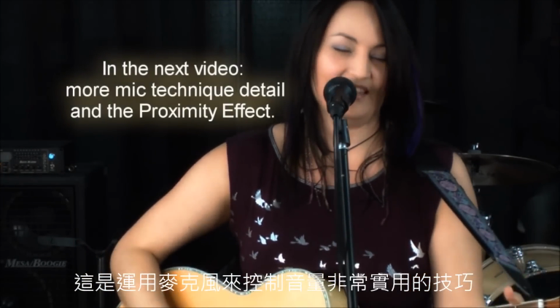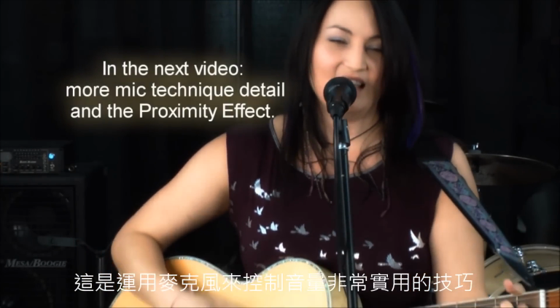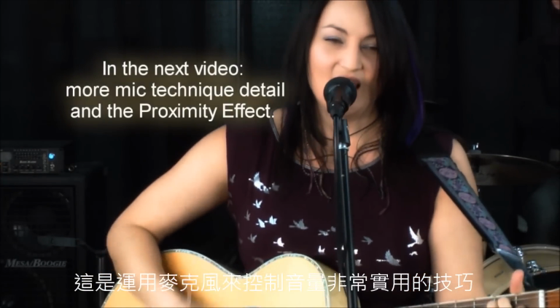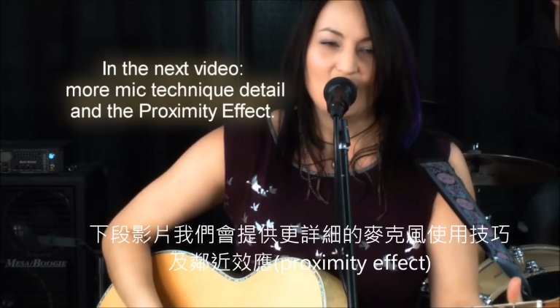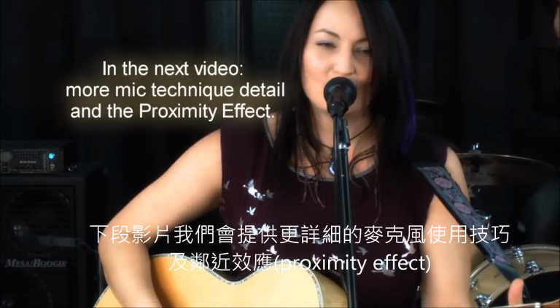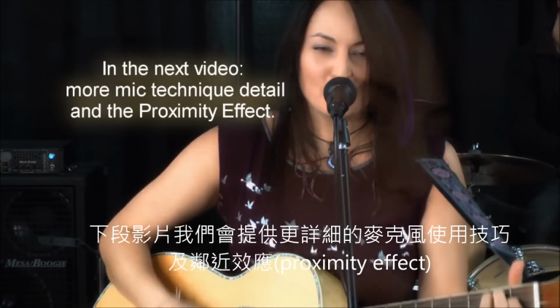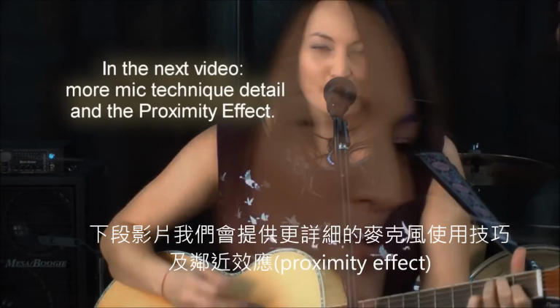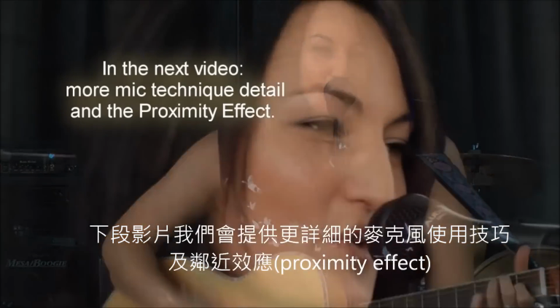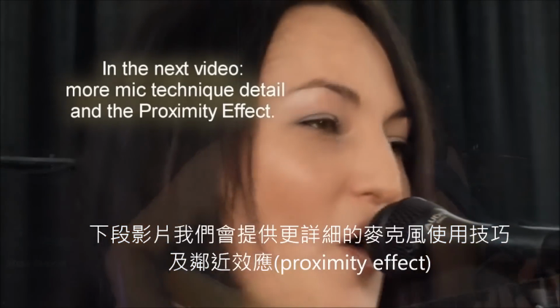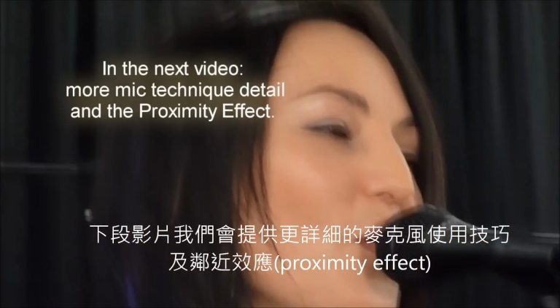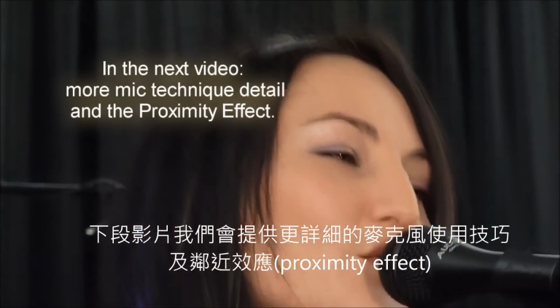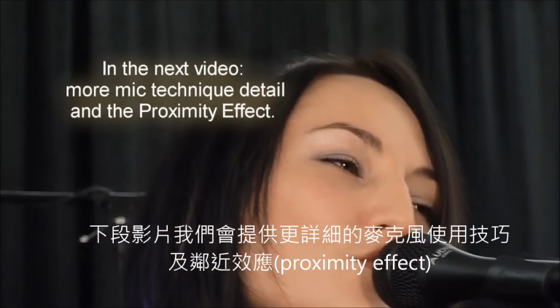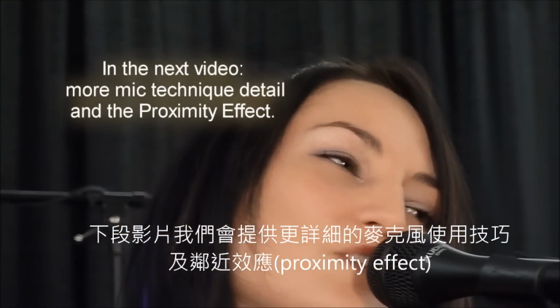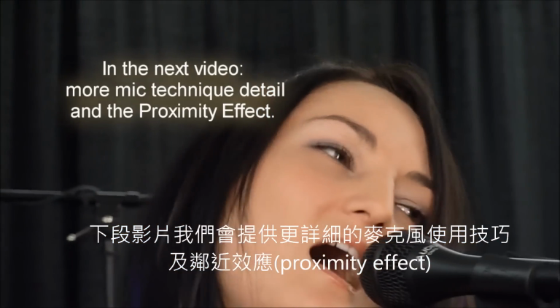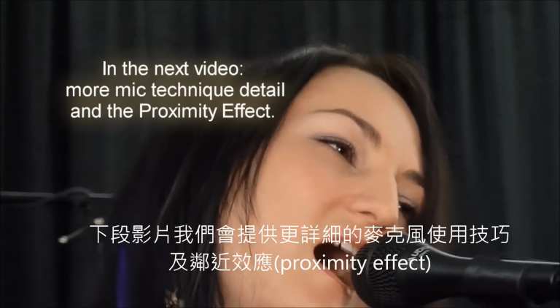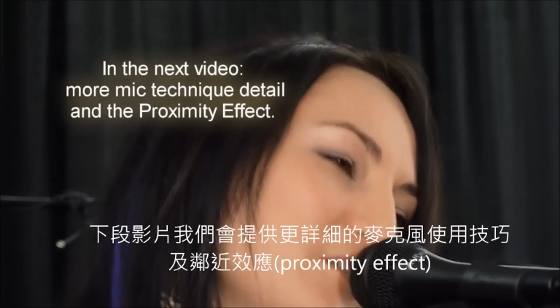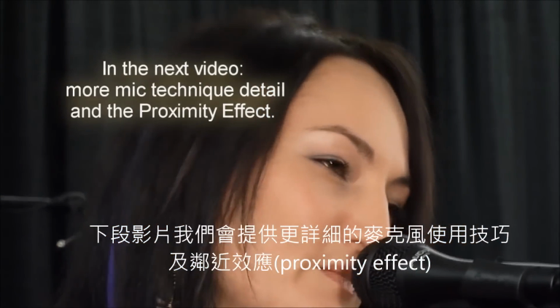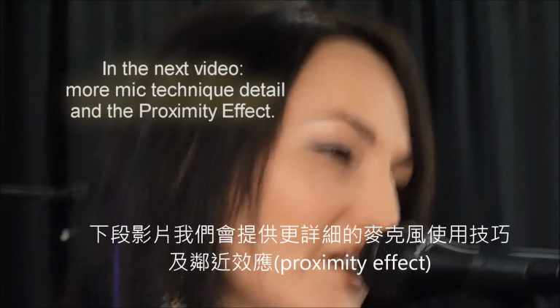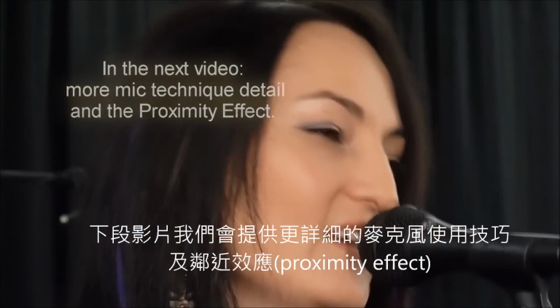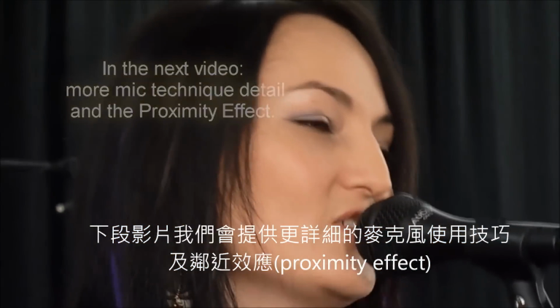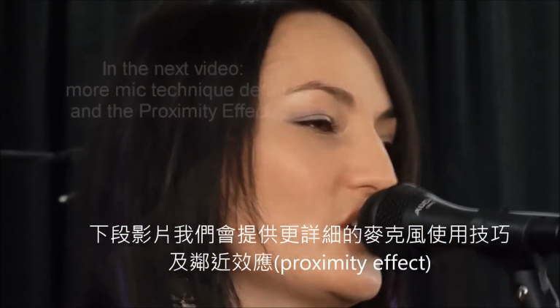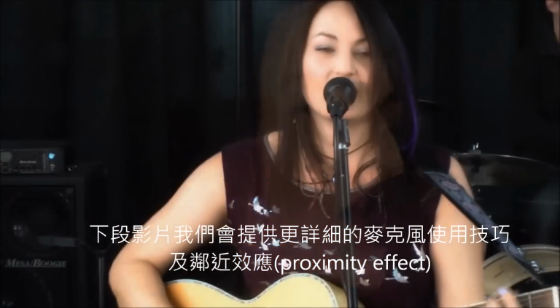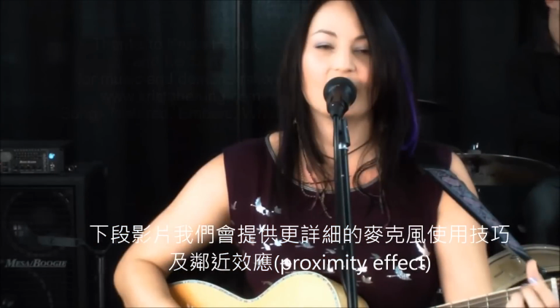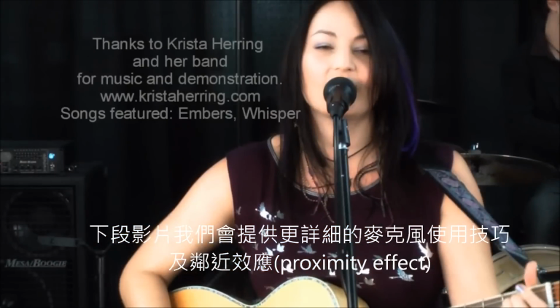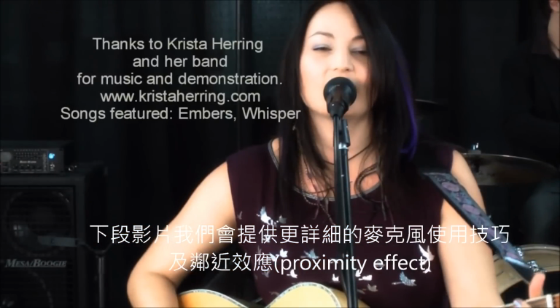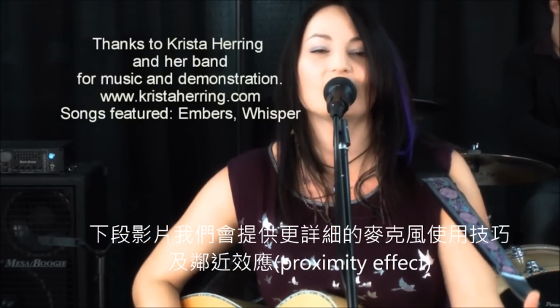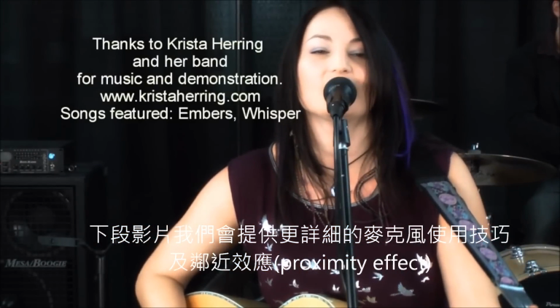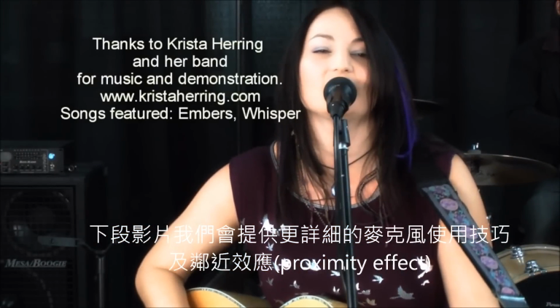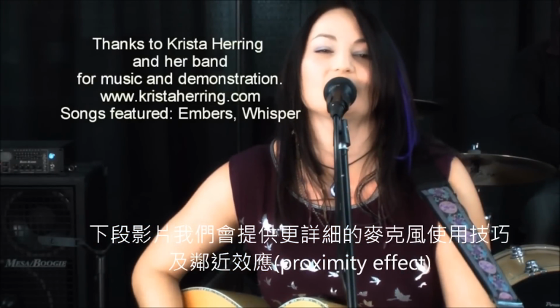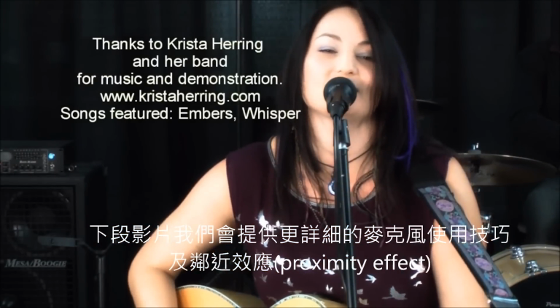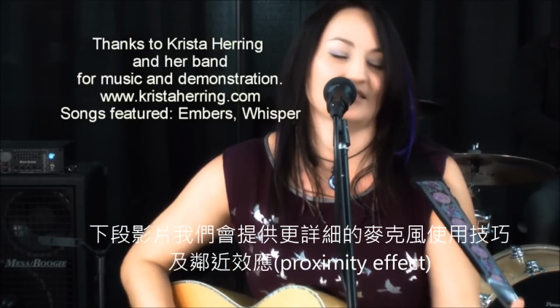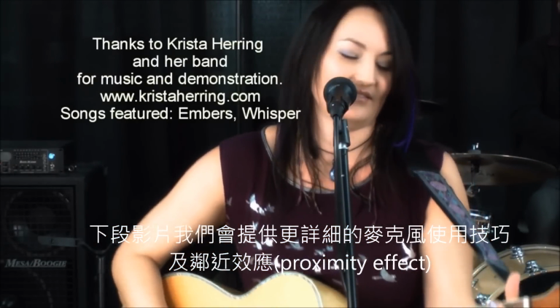We'll go into more detail on mic techniques, and we'll talk about proximity effect in the next video. Thanks for watching.